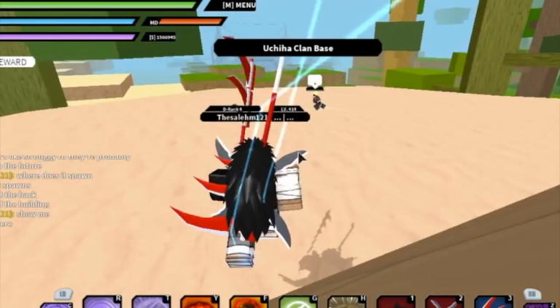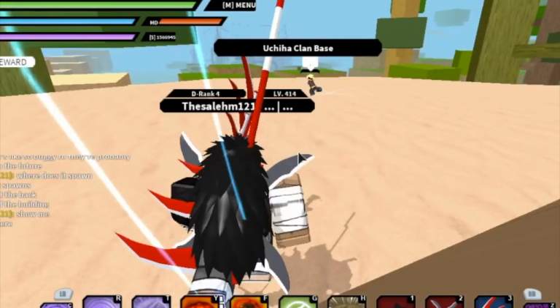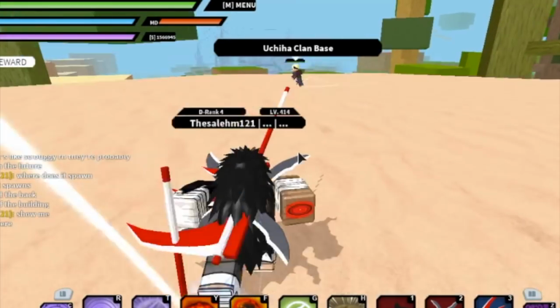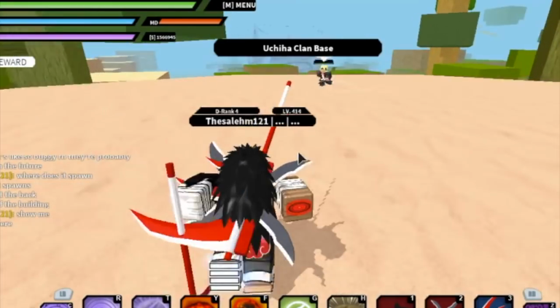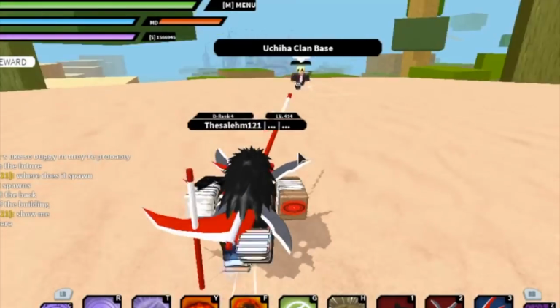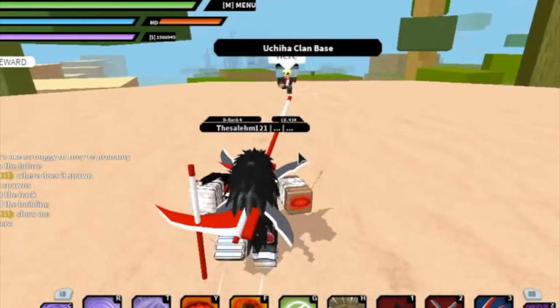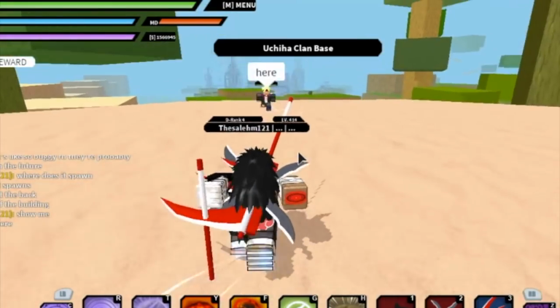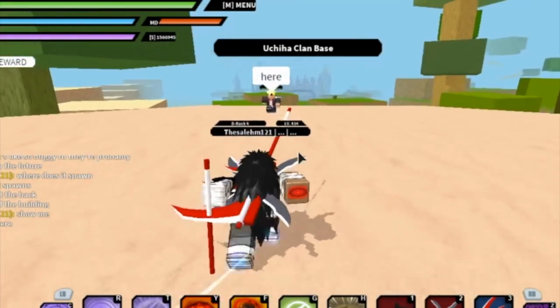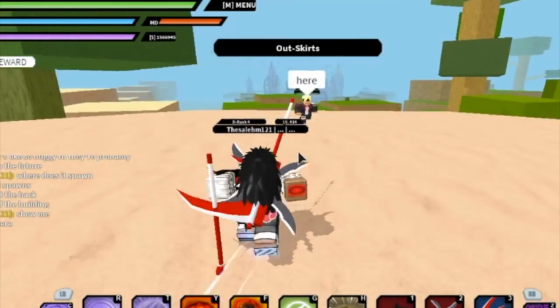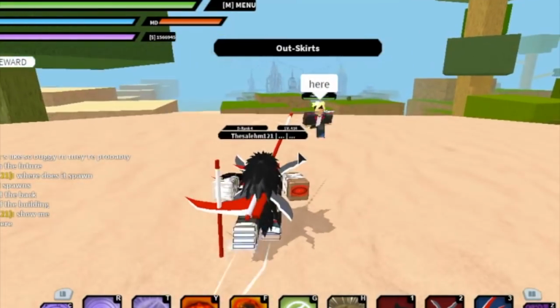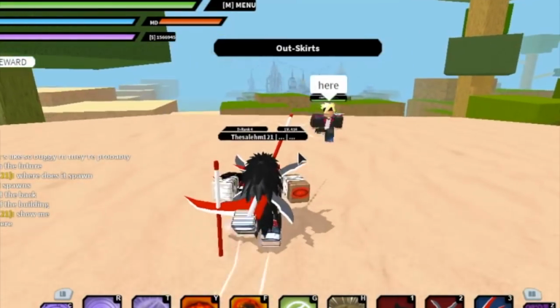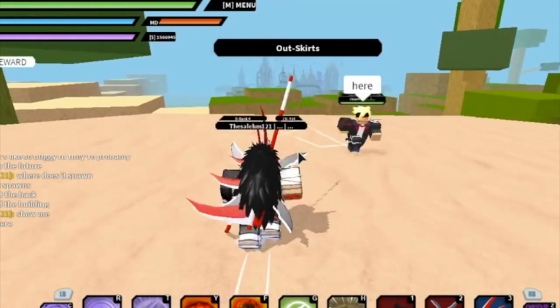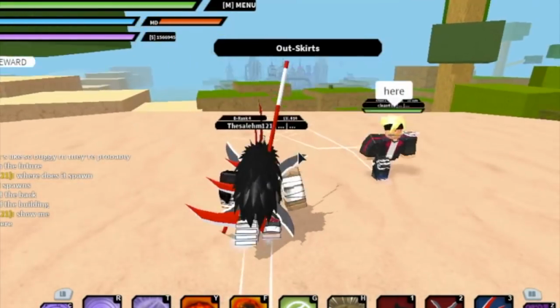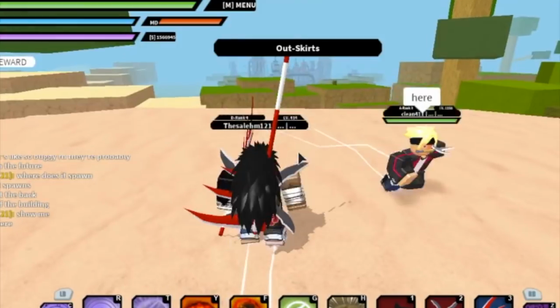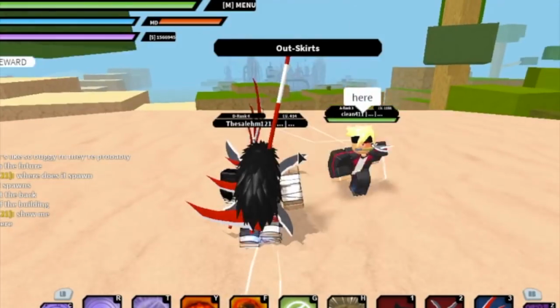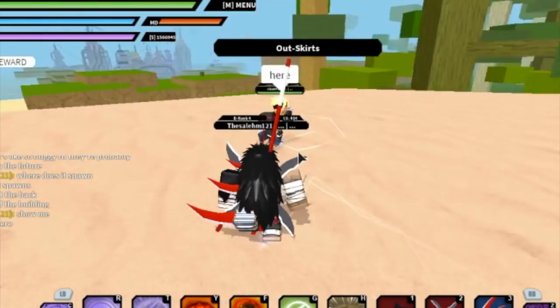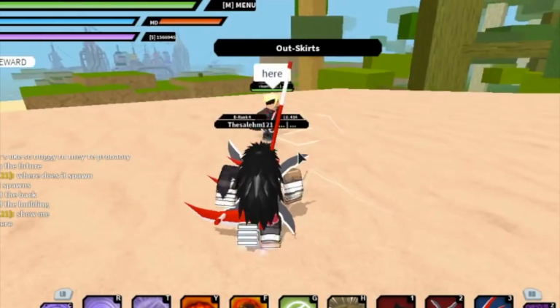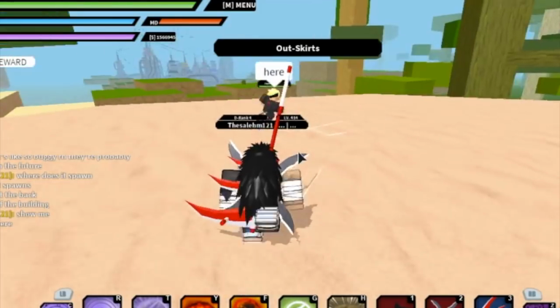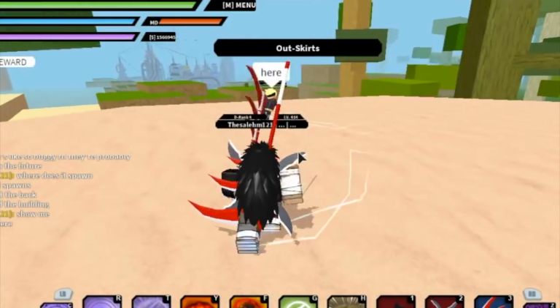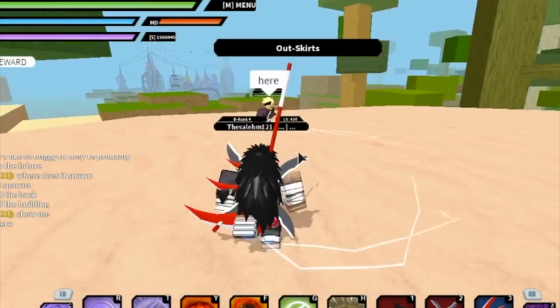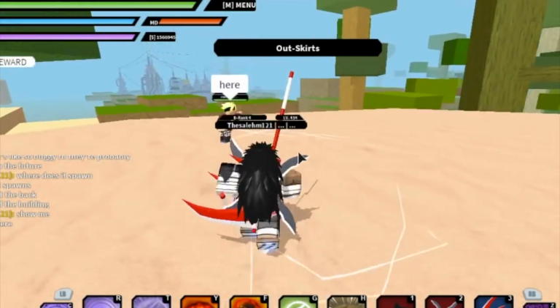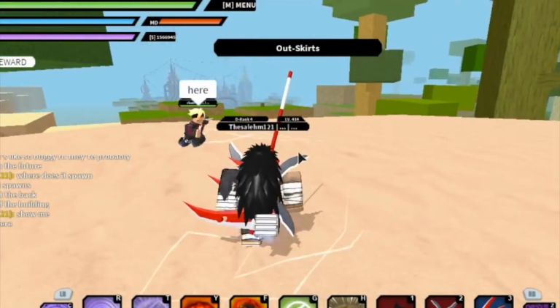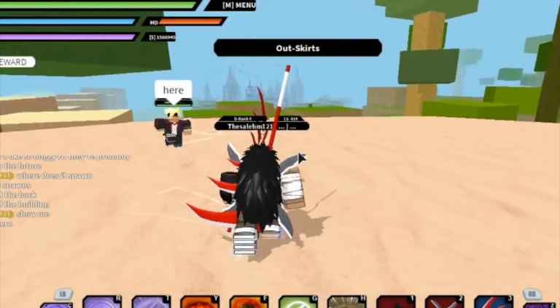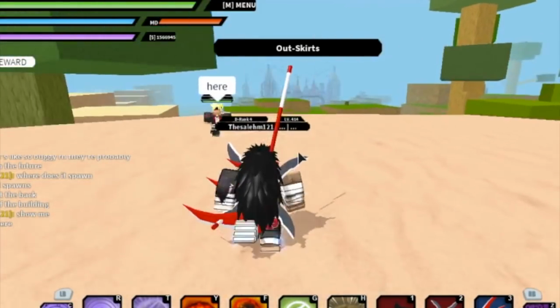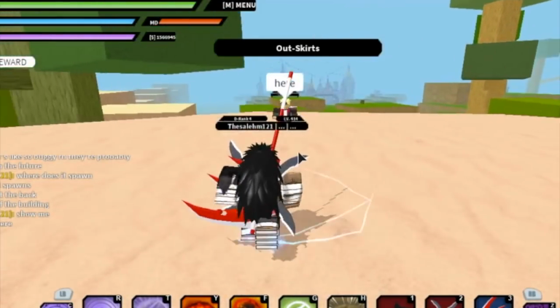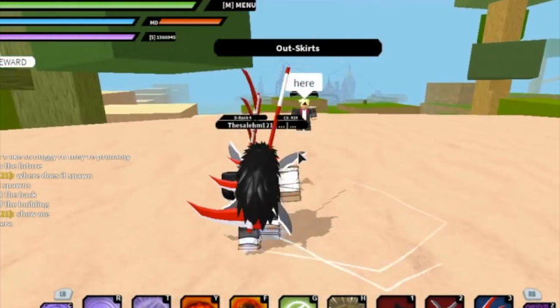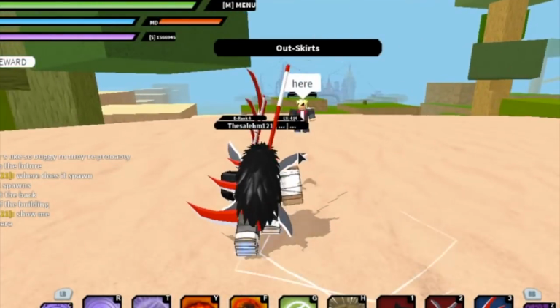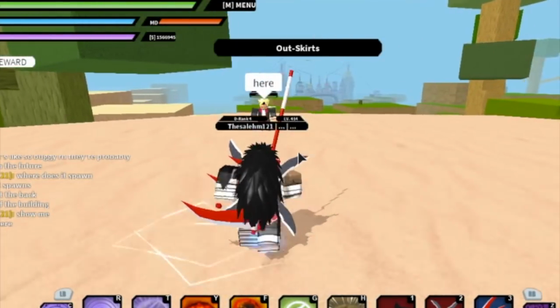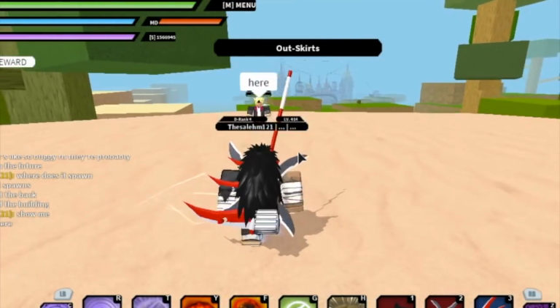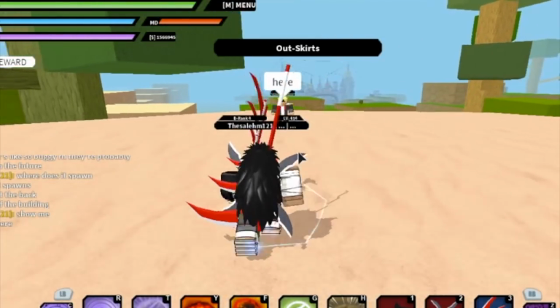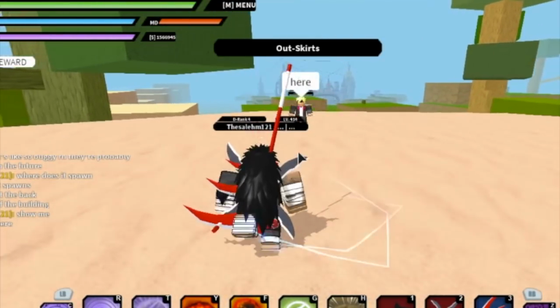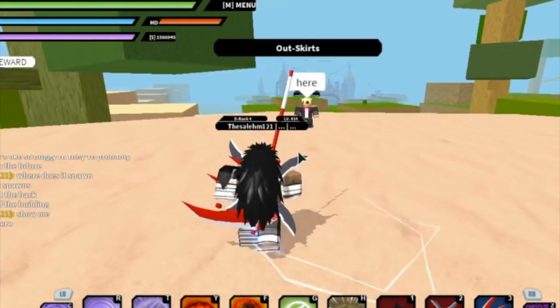Before the video begins, I just wanted to let you know guys that the Susanoo spawns right behind the Otachi building.